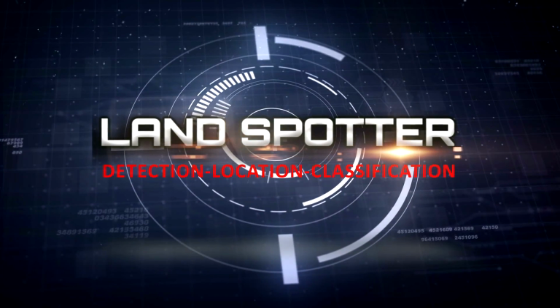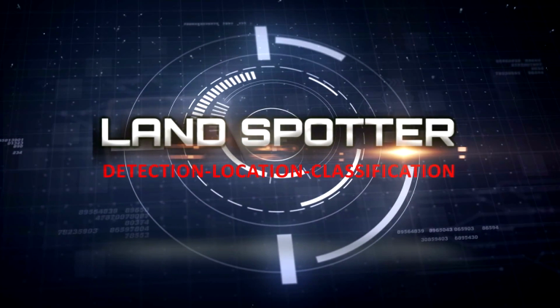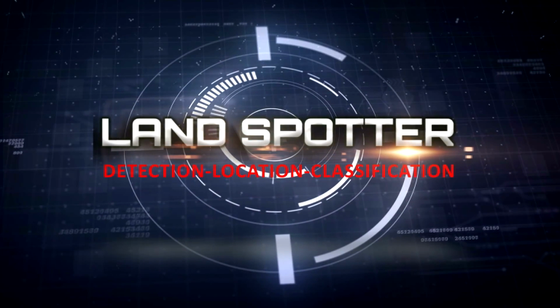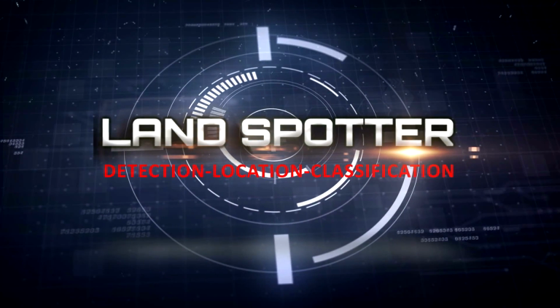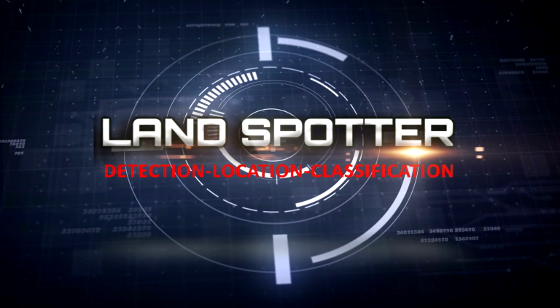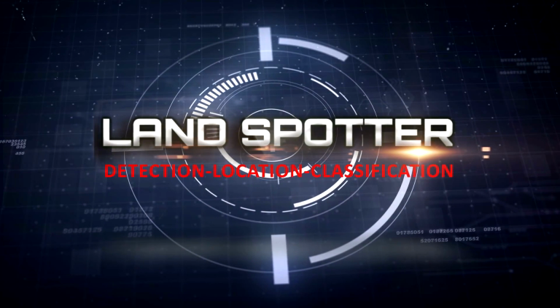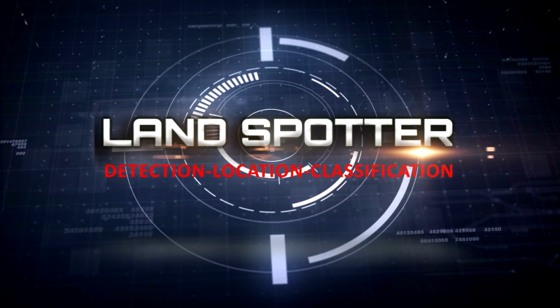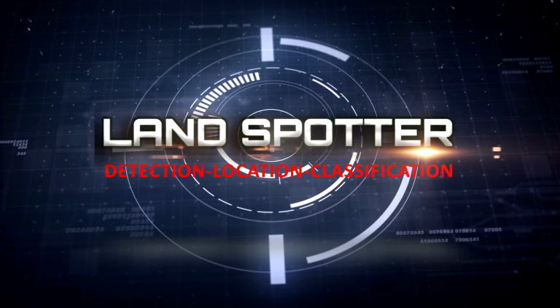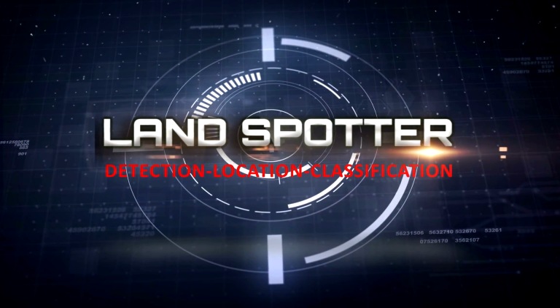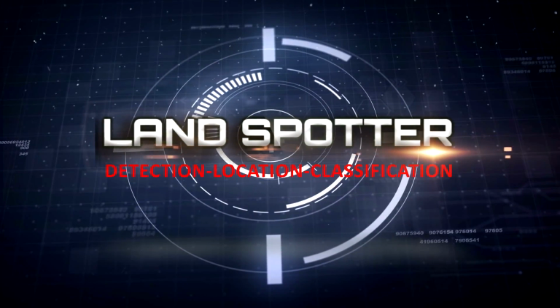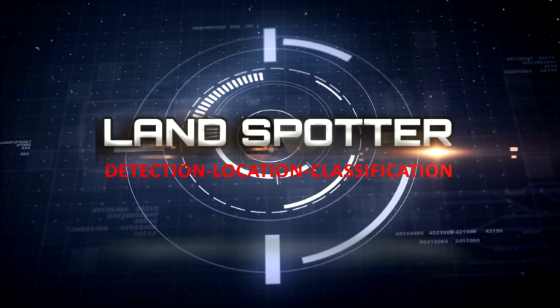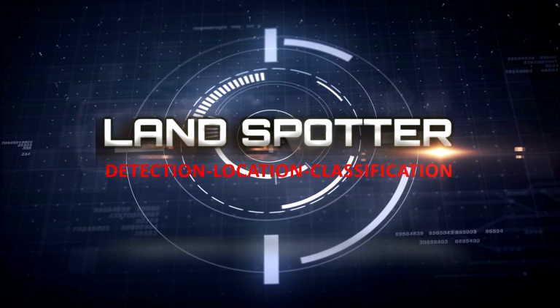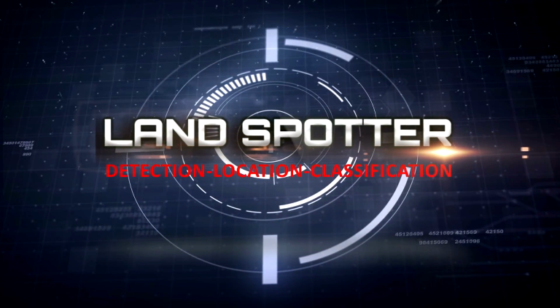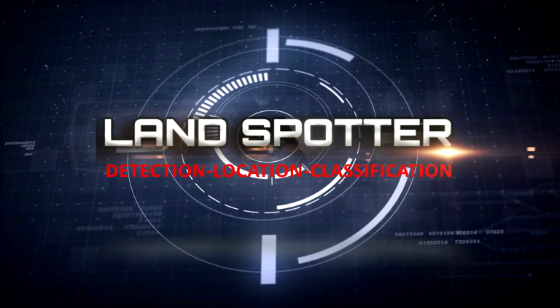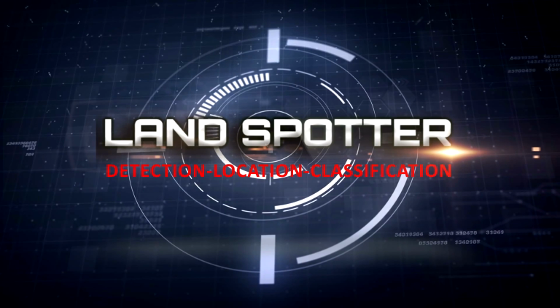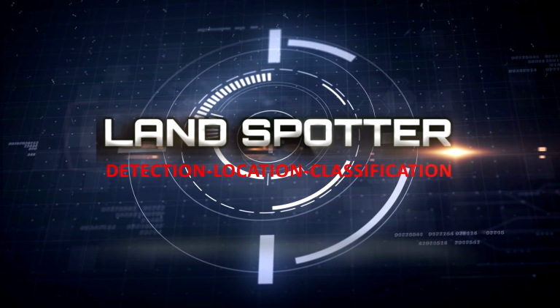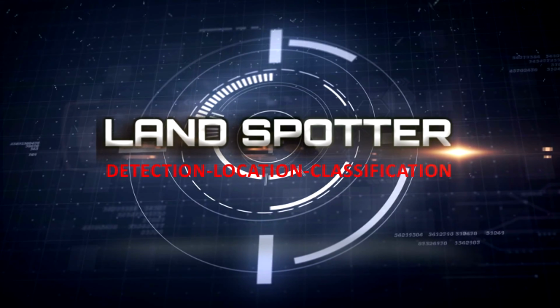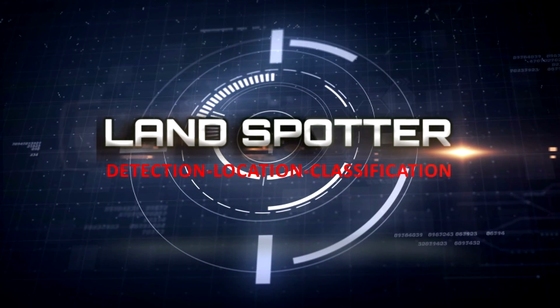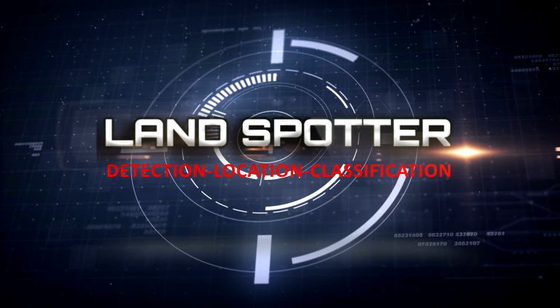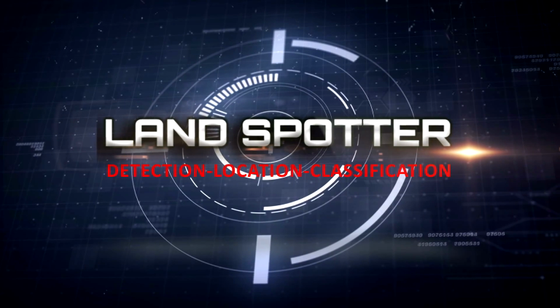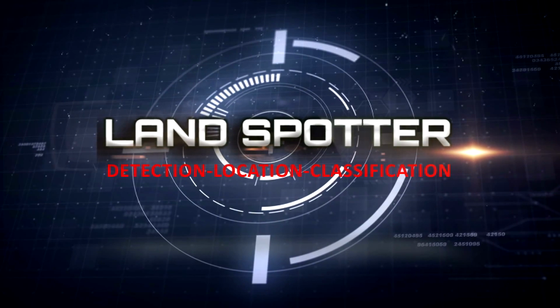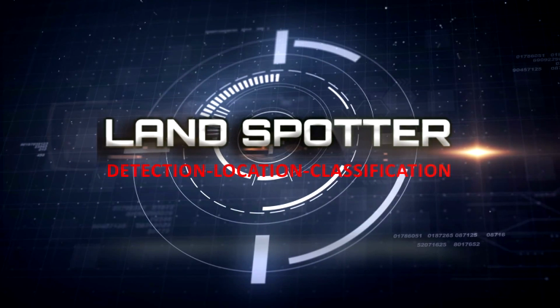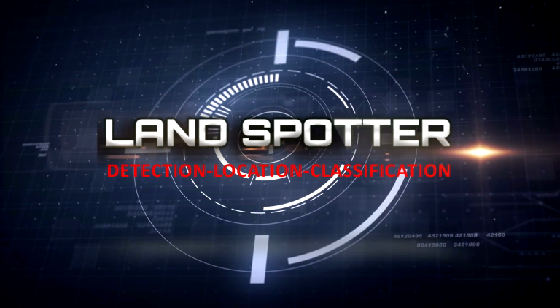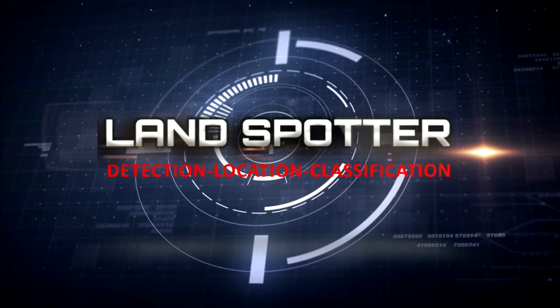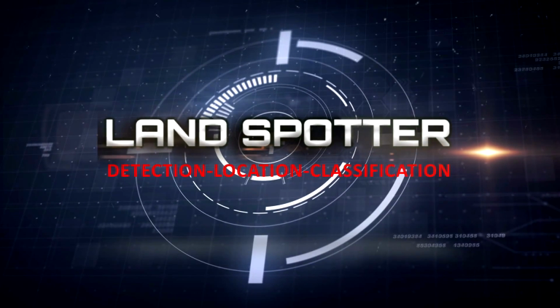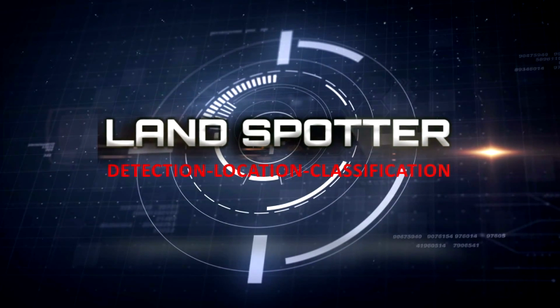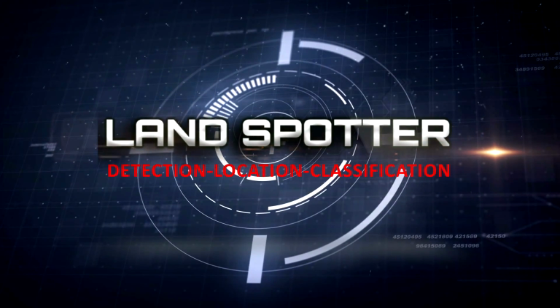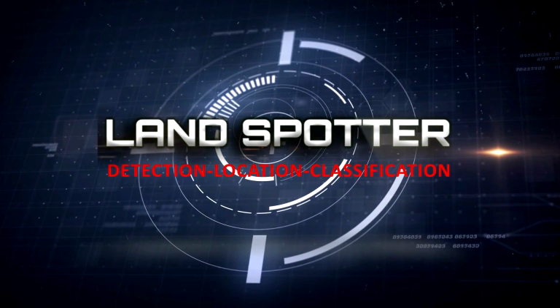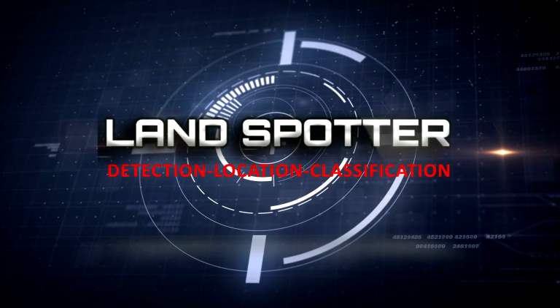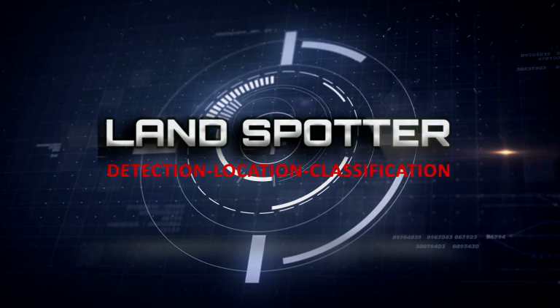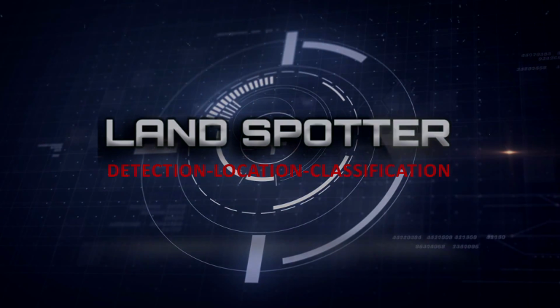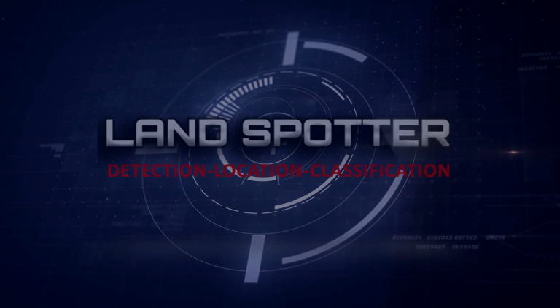LandSpotter. The unique, smart, electro-optical, combat-proven enemy fire detection, location, and classification system. From Rafael.